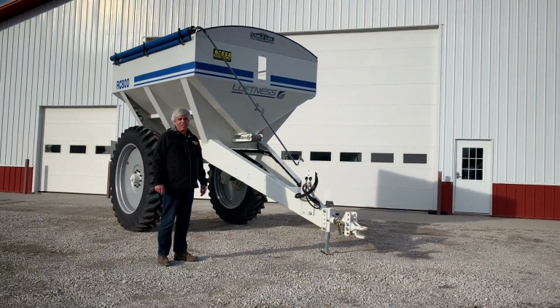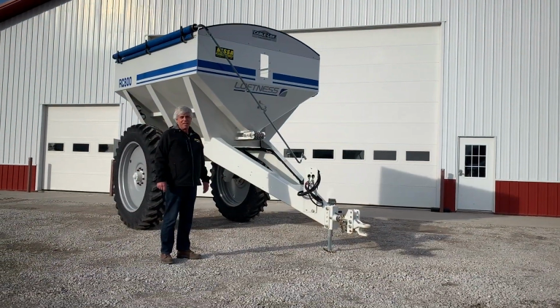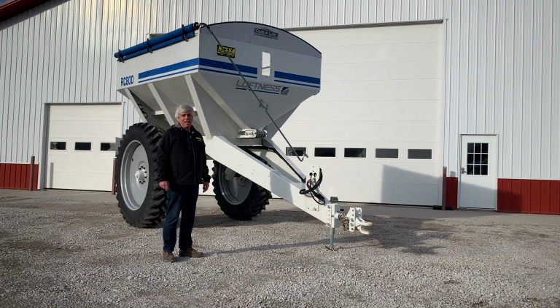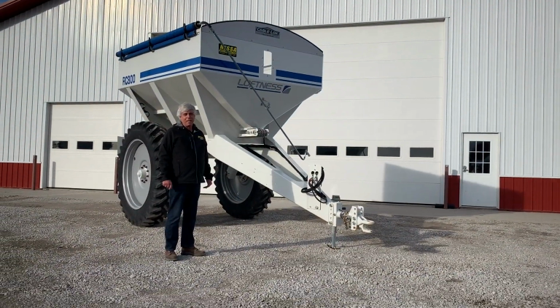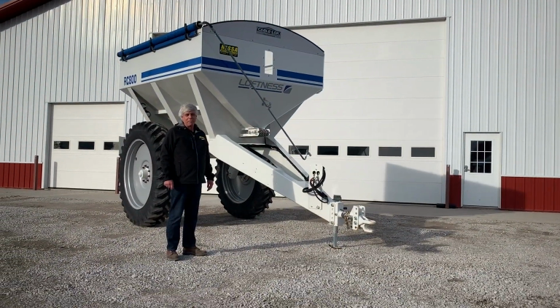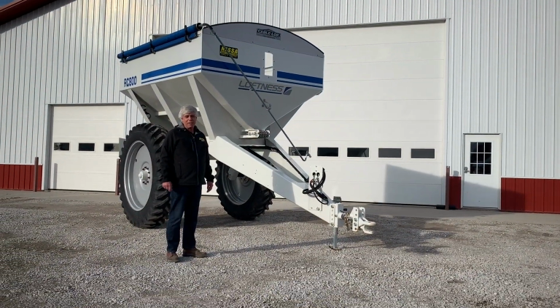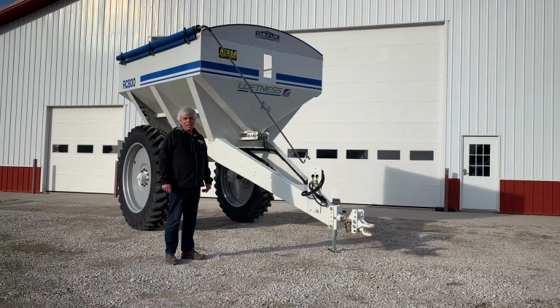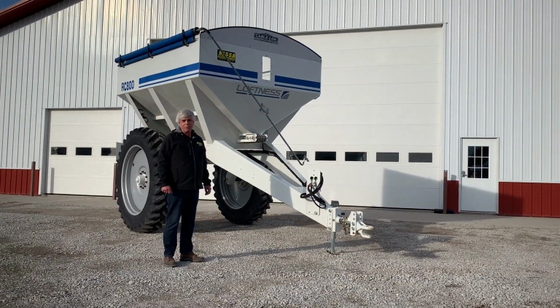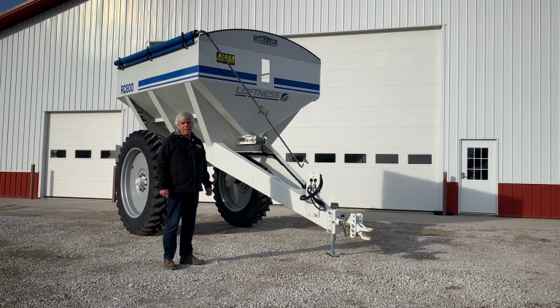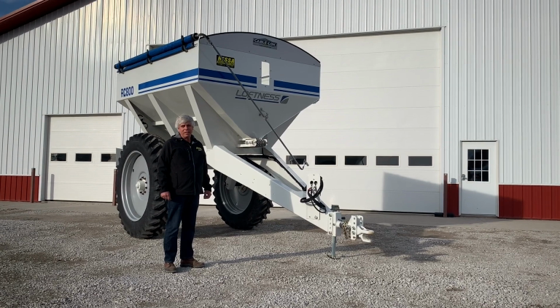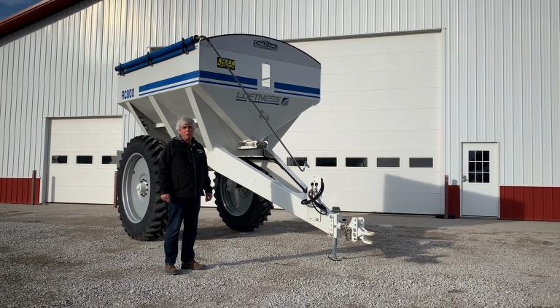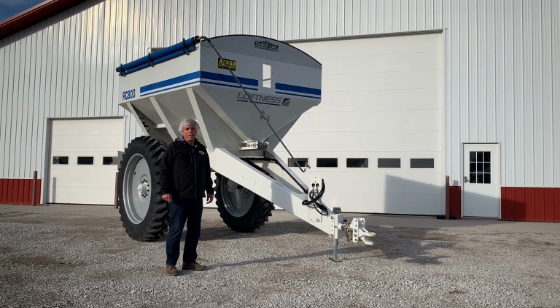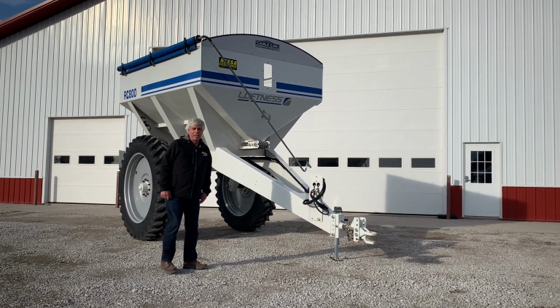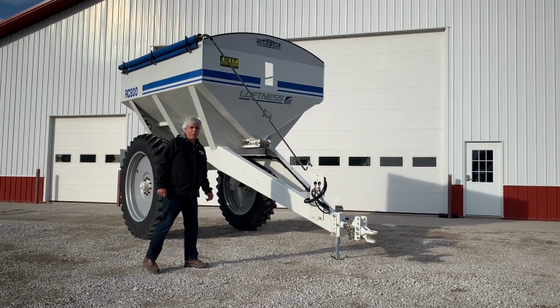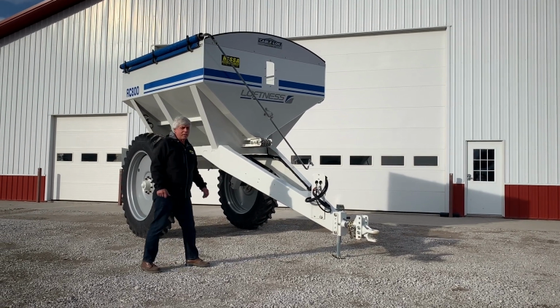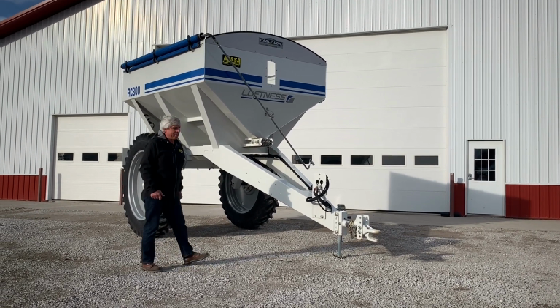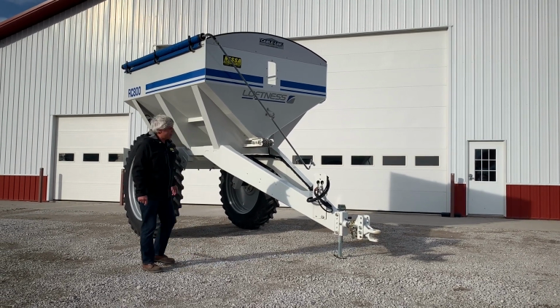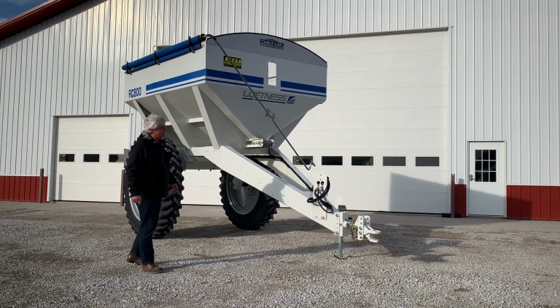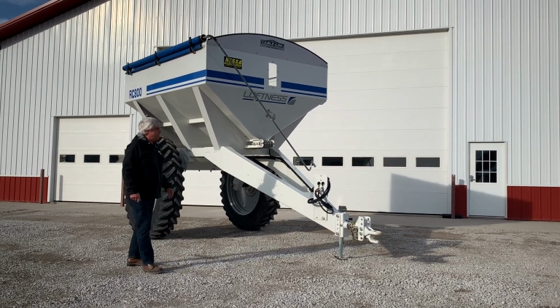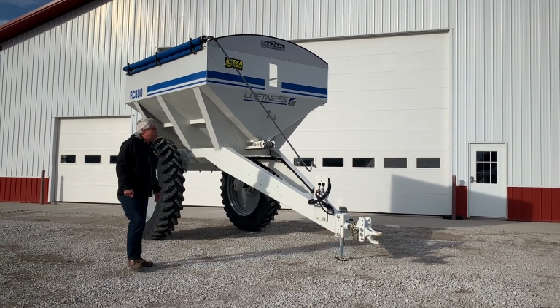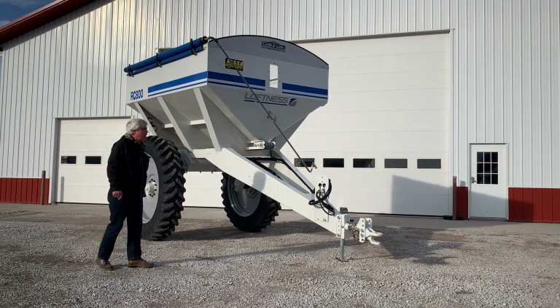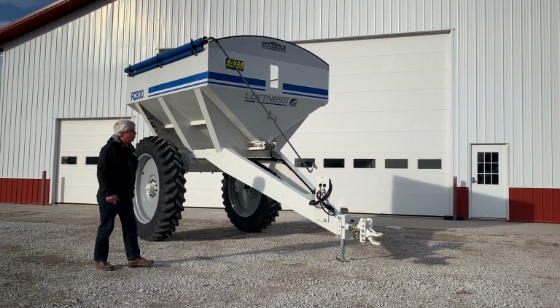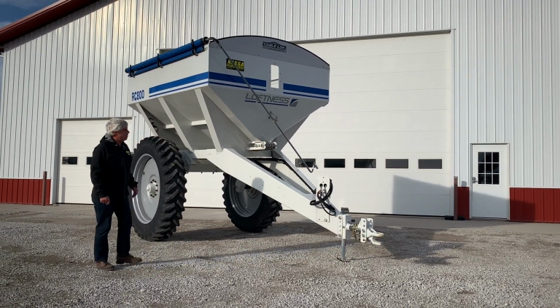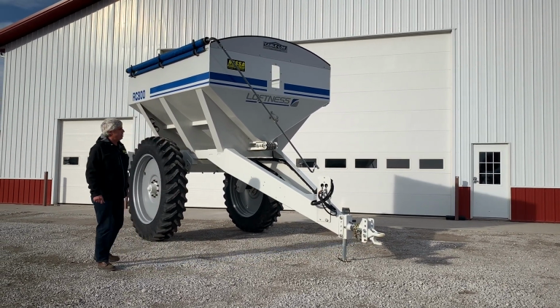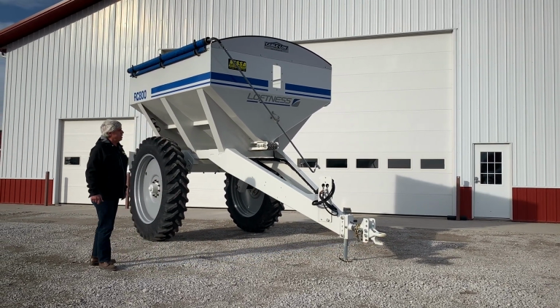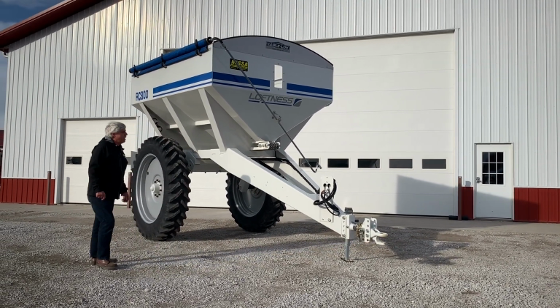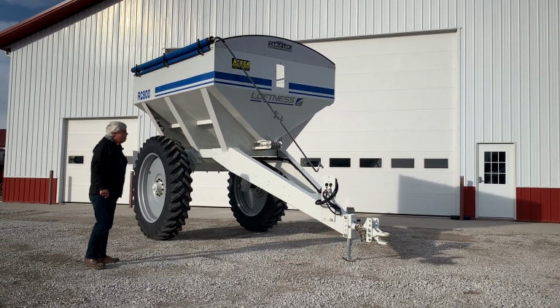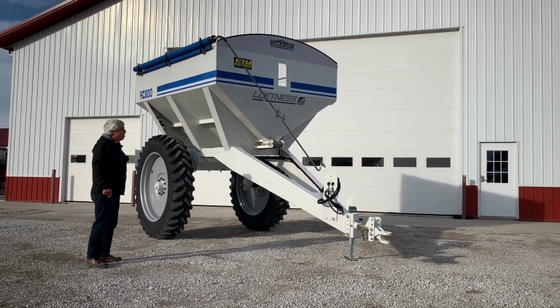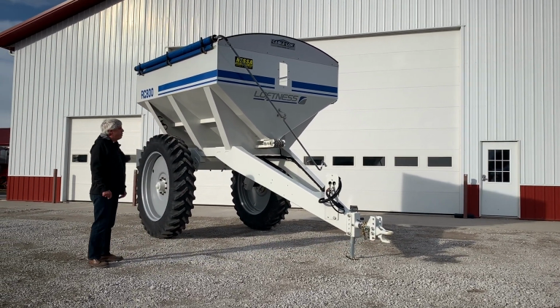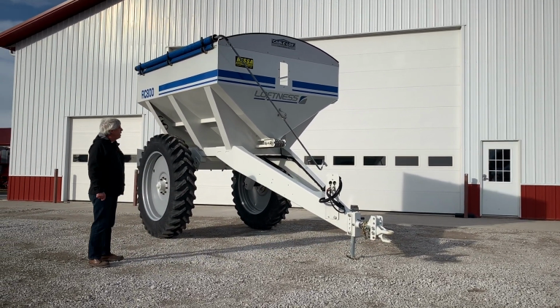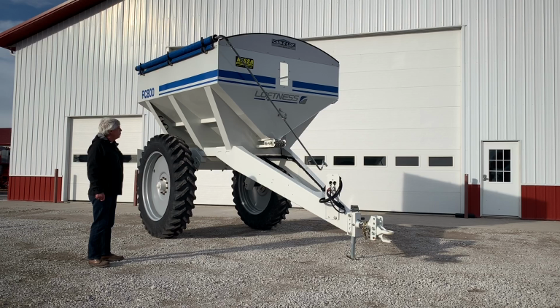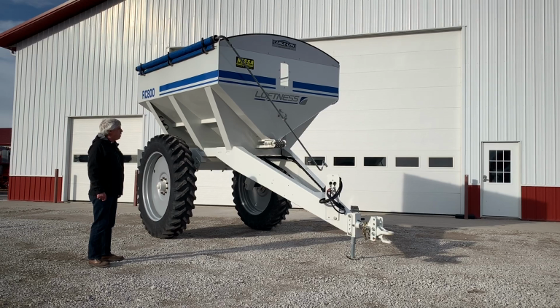Hi, my name is Kevin Nessa with Nessa Incorporated. Today we're taking a look at the Loftness RC800 Dry Fertilizer Spreader.